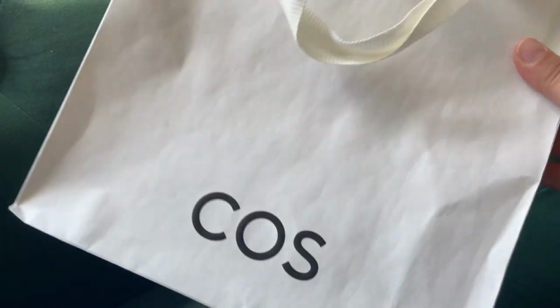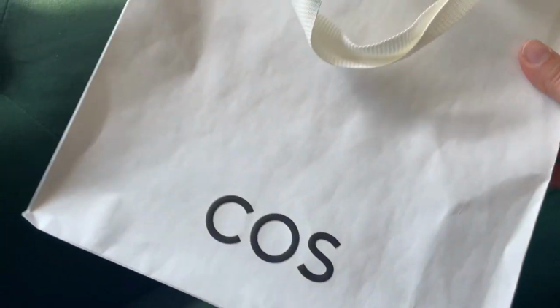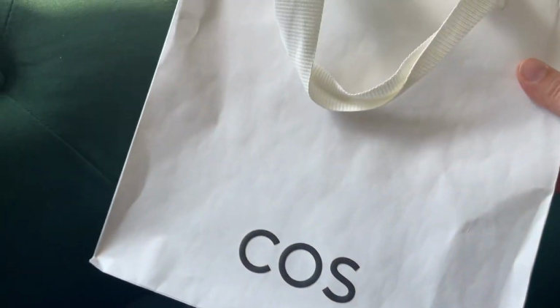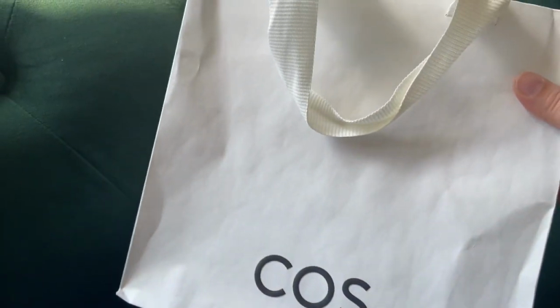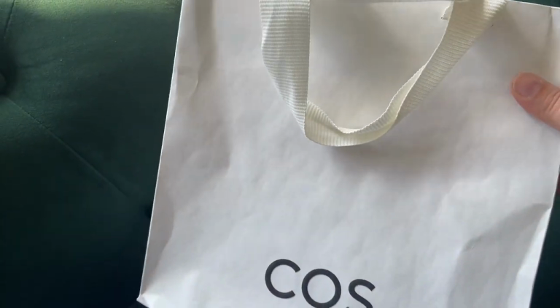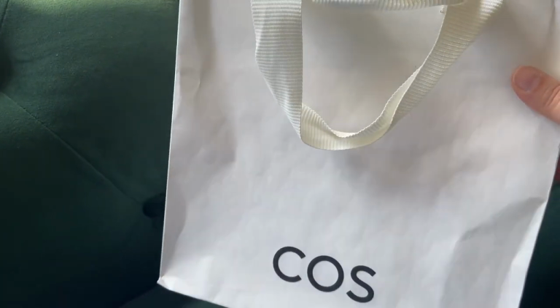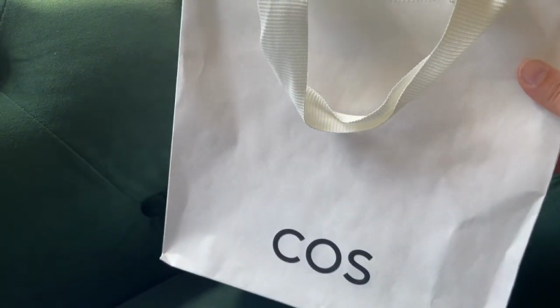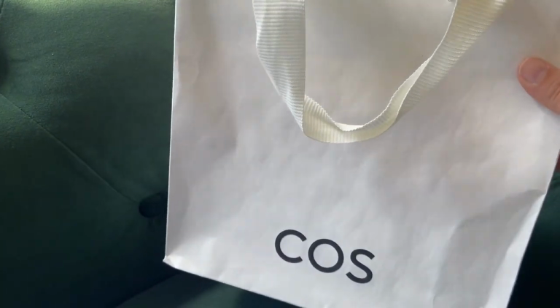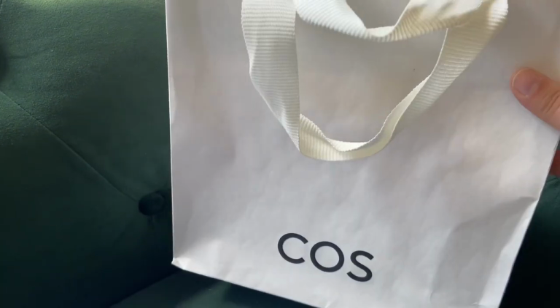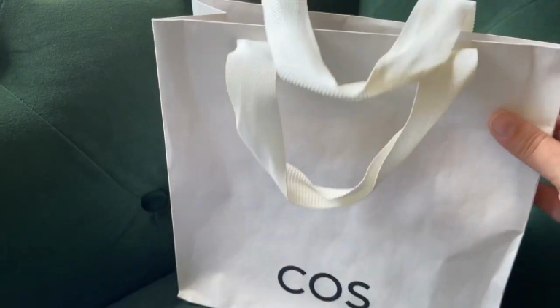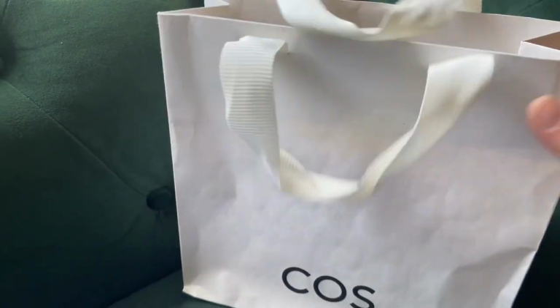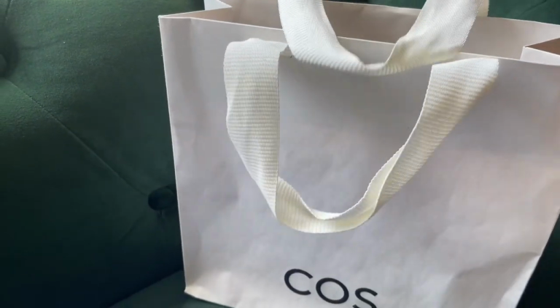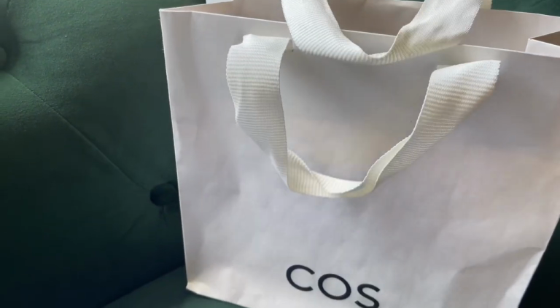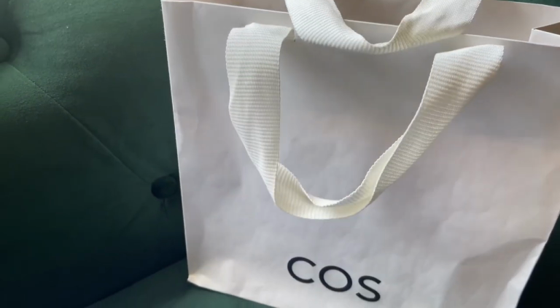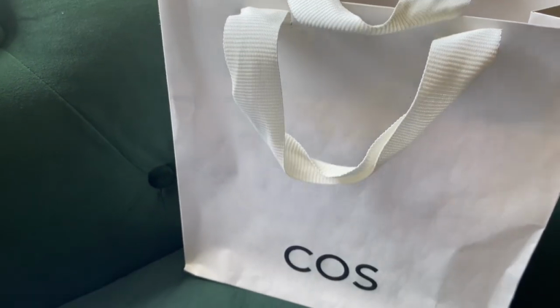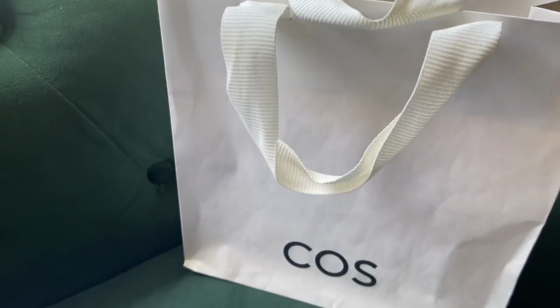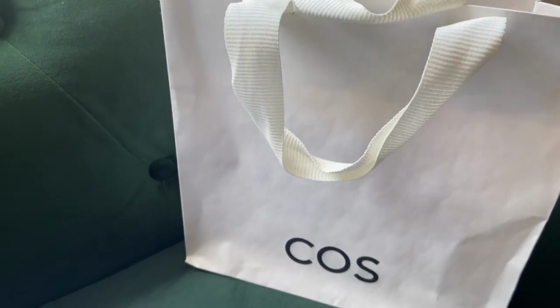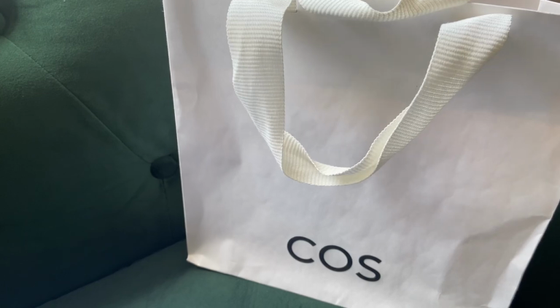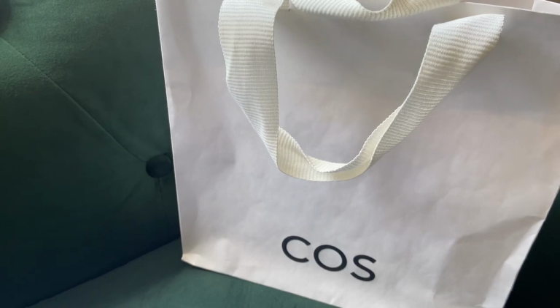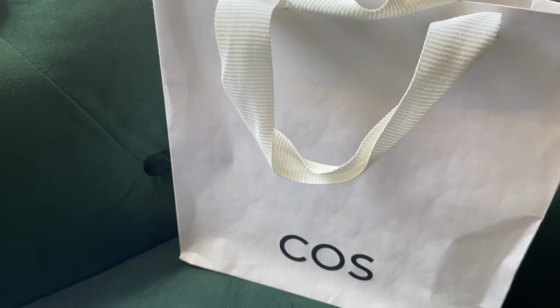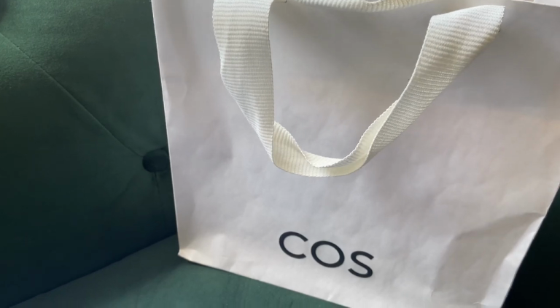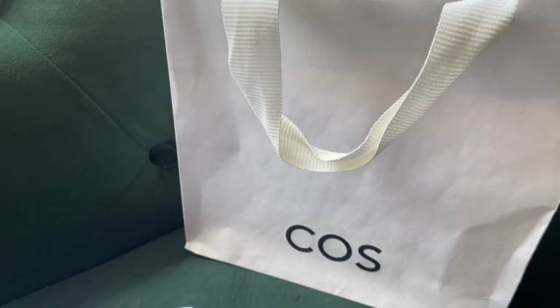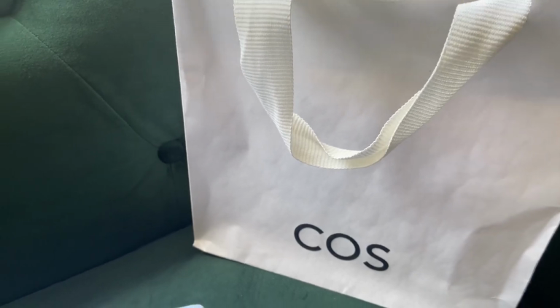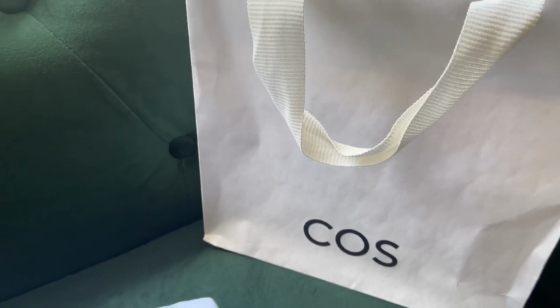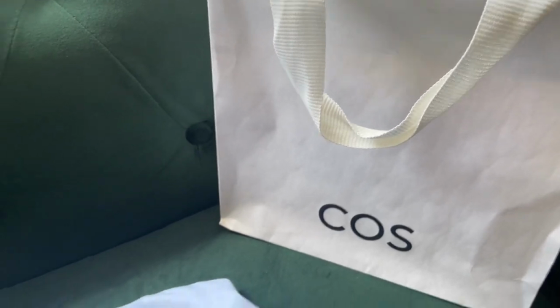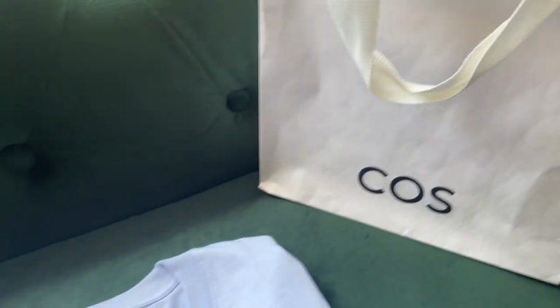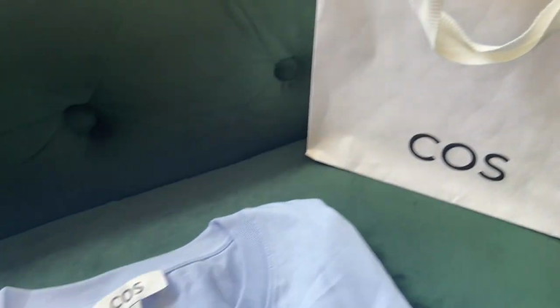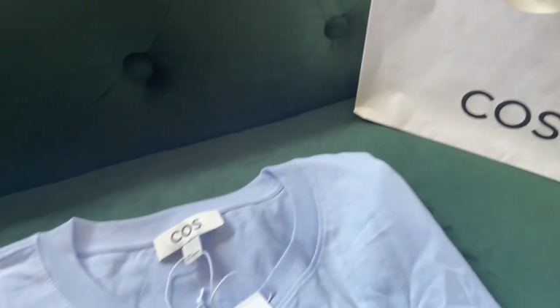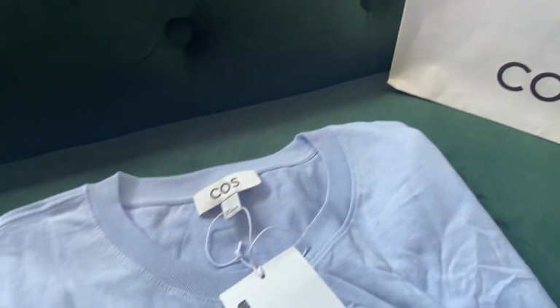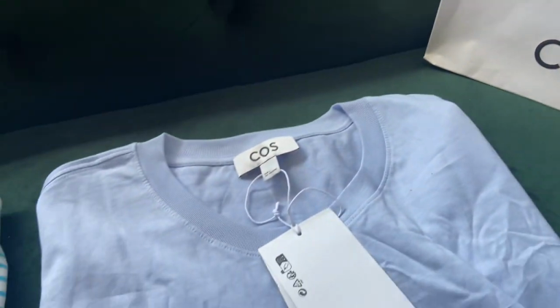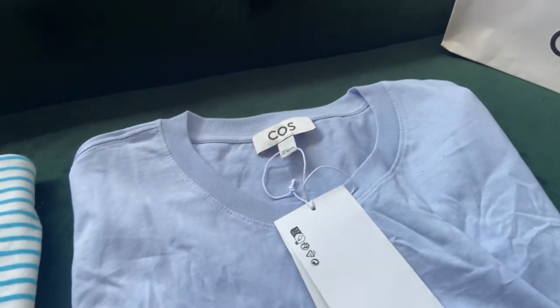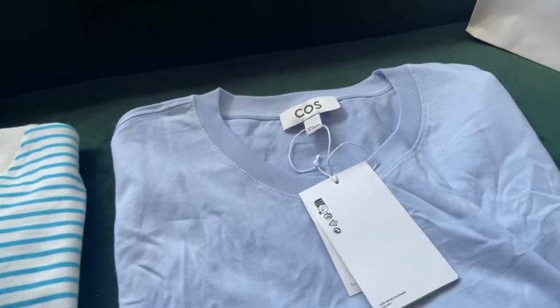I absolutely love it — it's absolutely stunning for the summer. A maxi dress, gorgeous, absolutely love it. I just got an order from COS and picked up some more basic t-shirts from them.